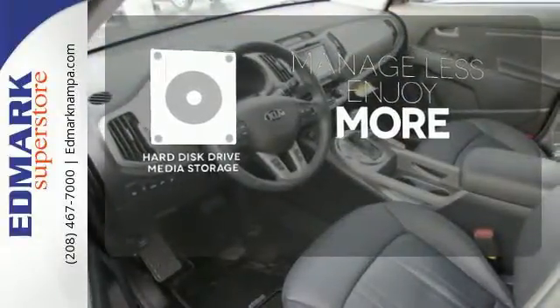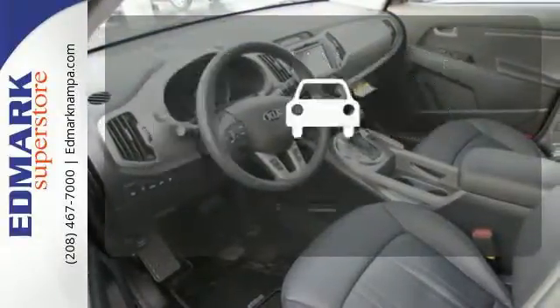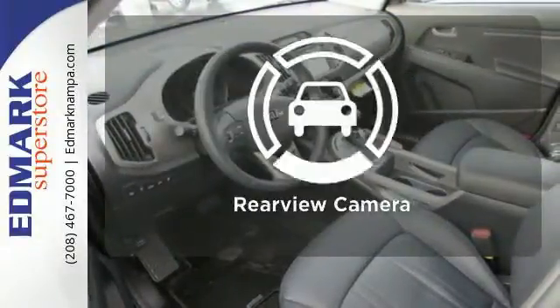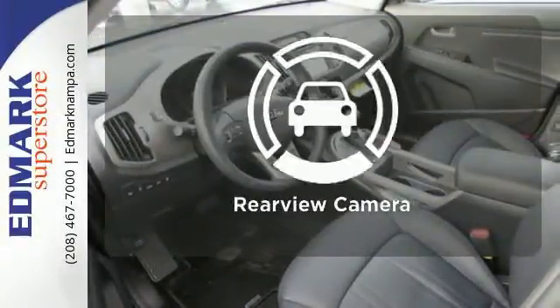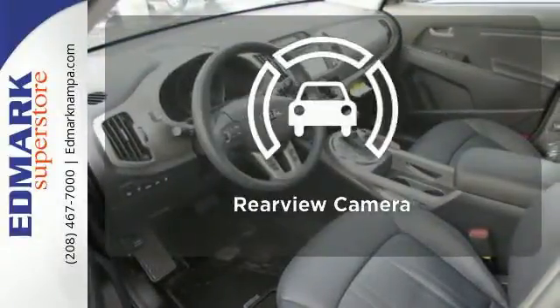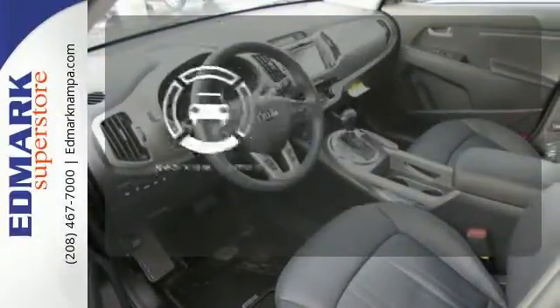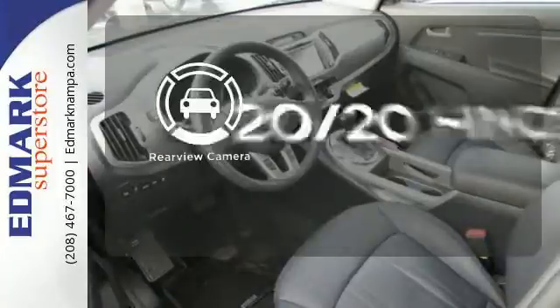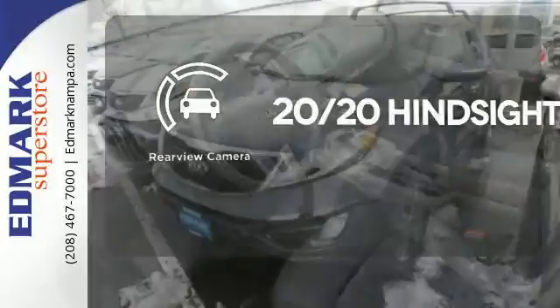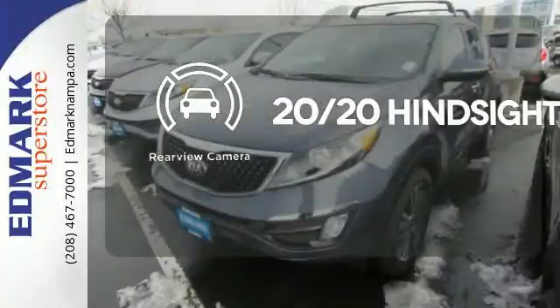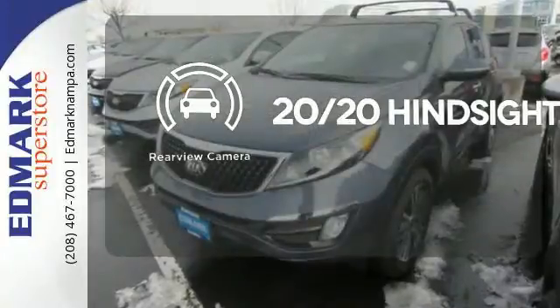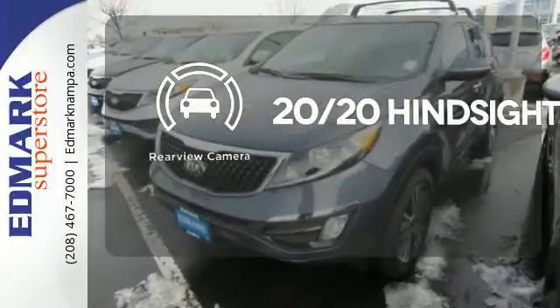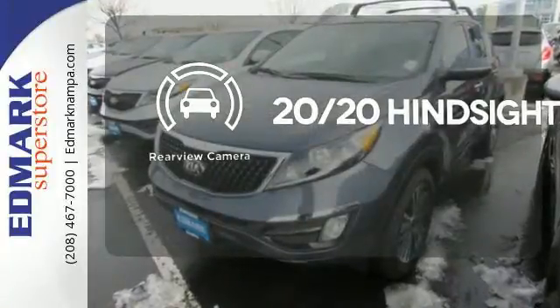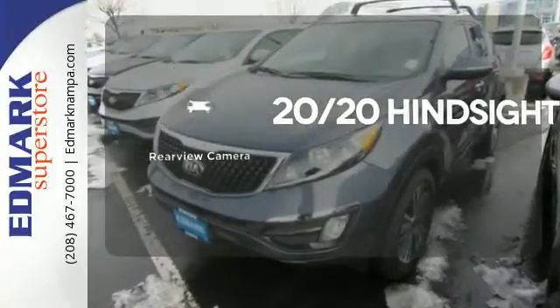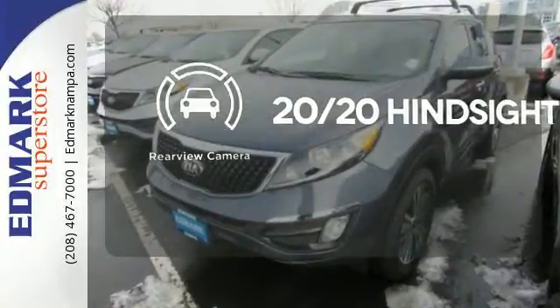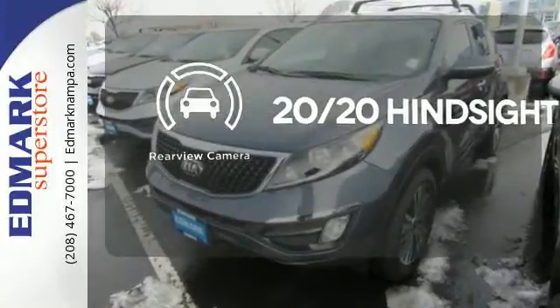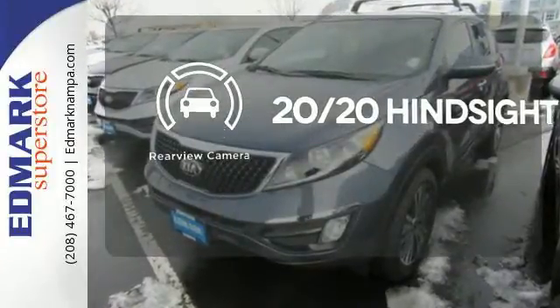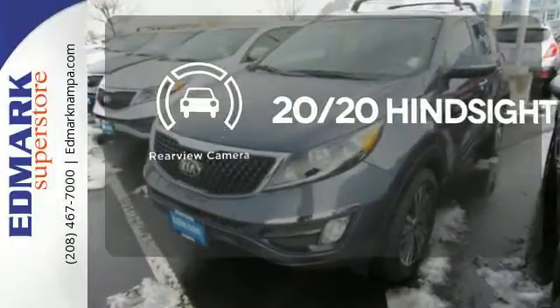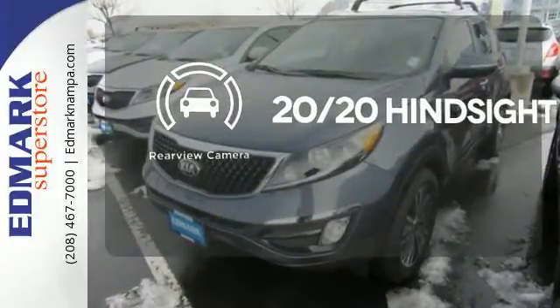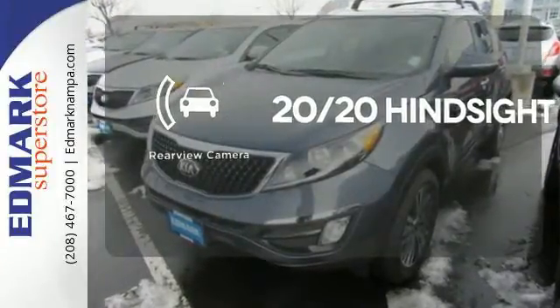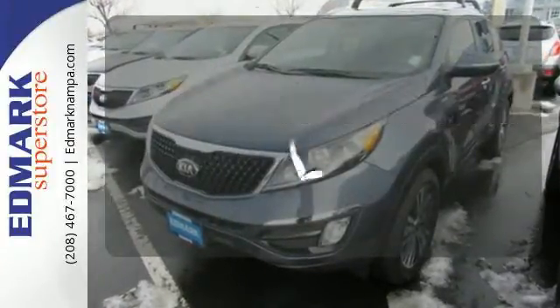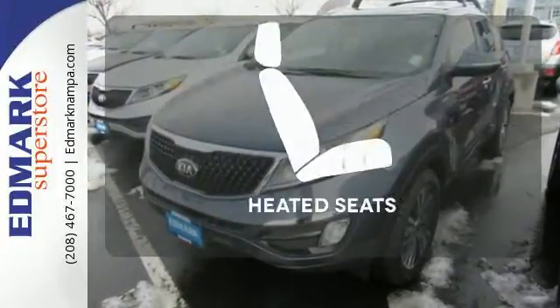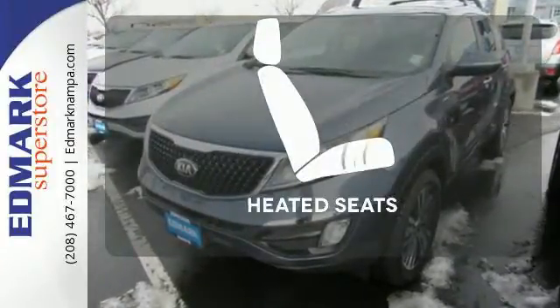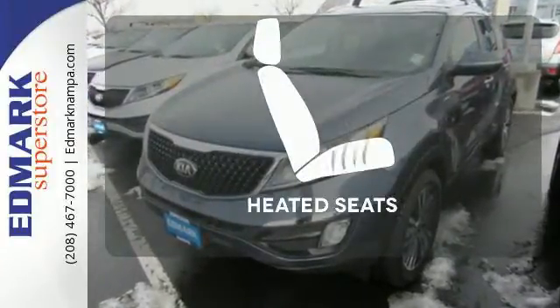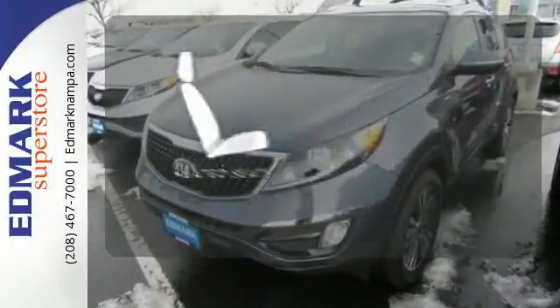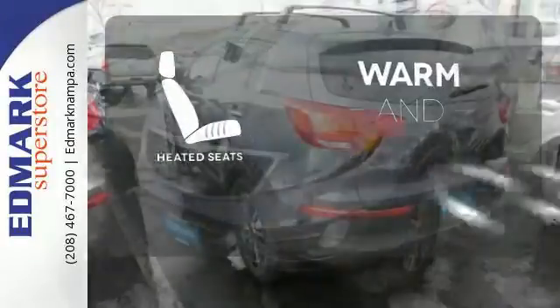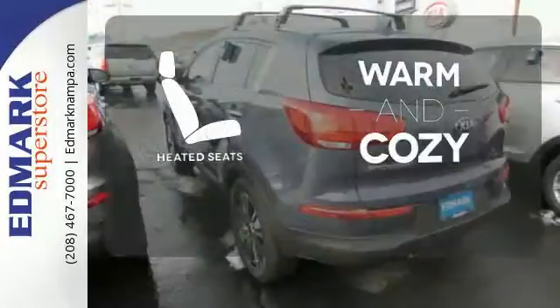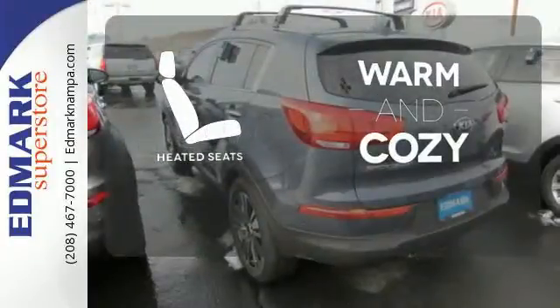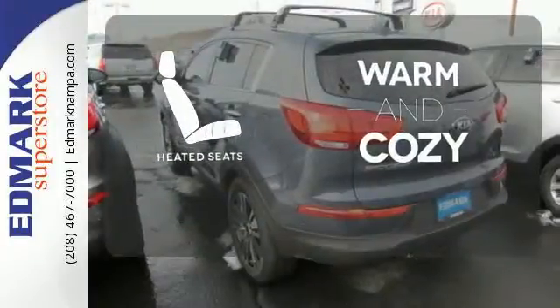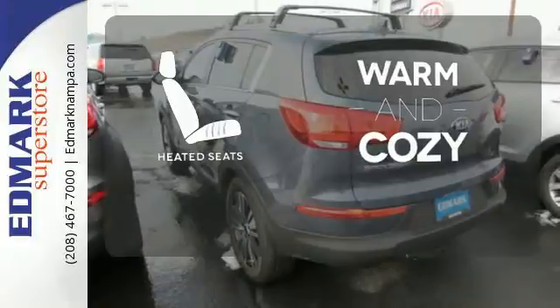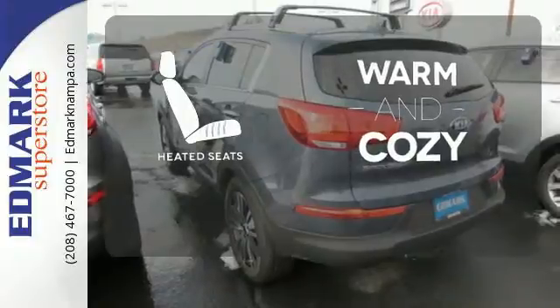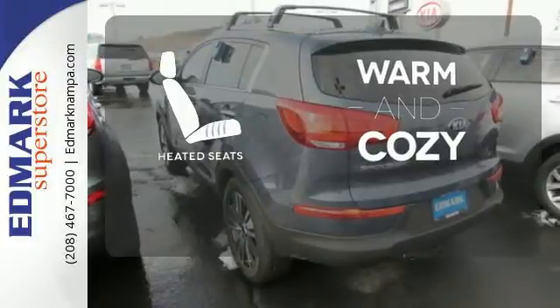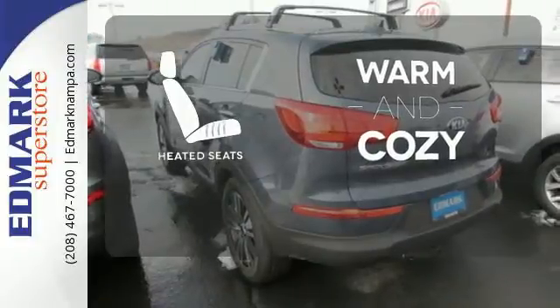See objects previously out of sight with a rear-view camera. Wrap yourself in the comfort of heated seats.